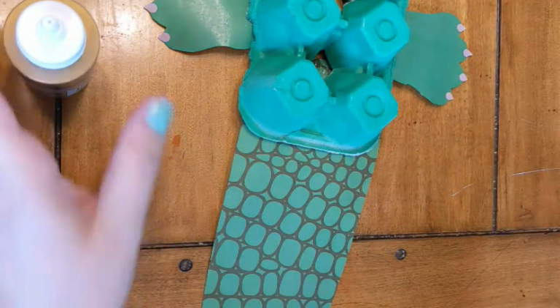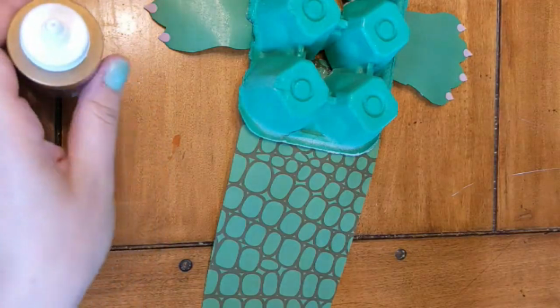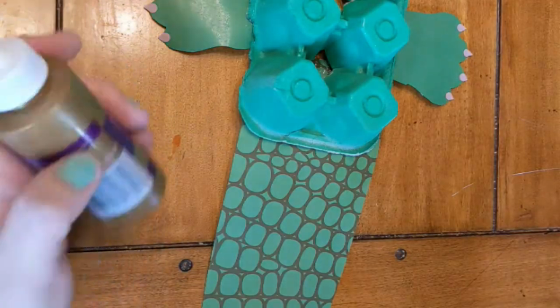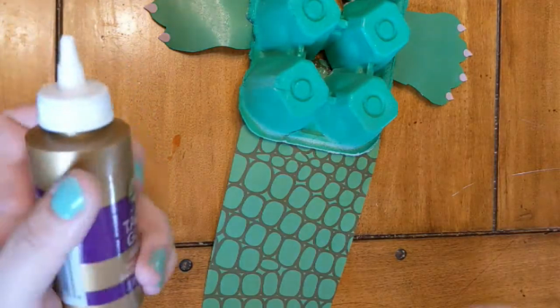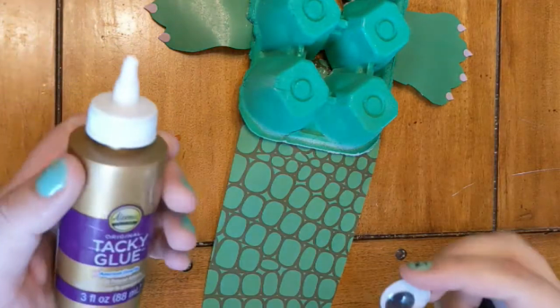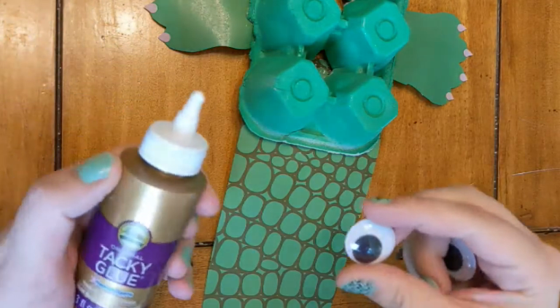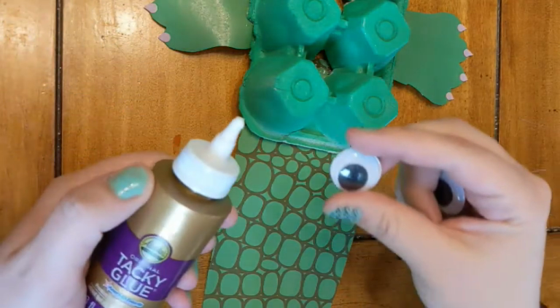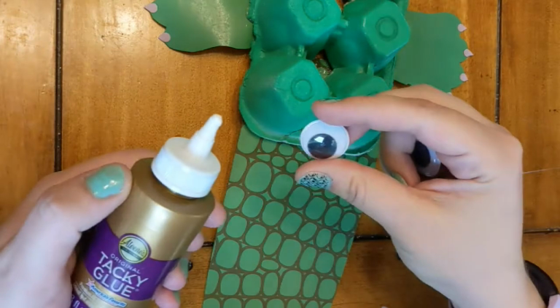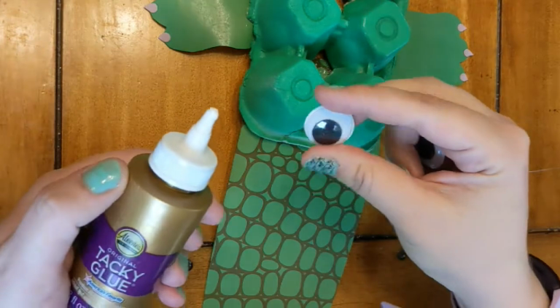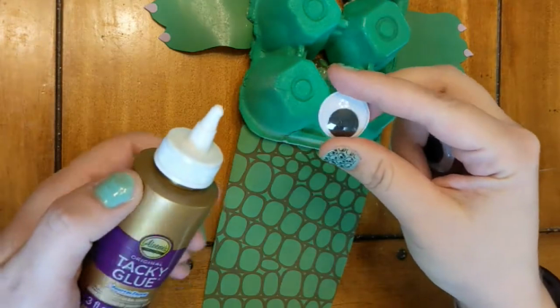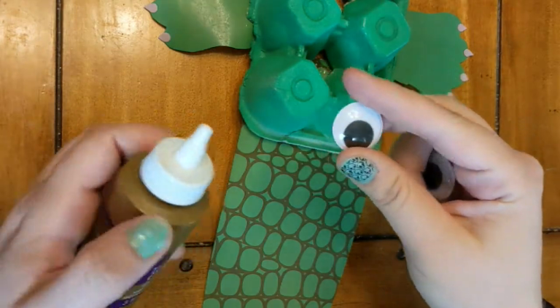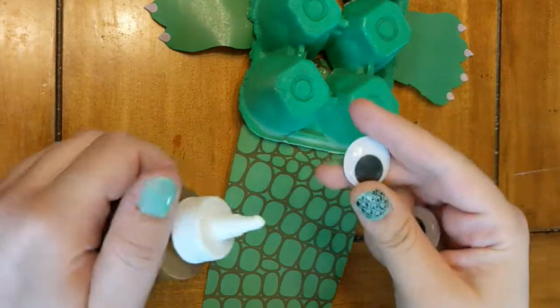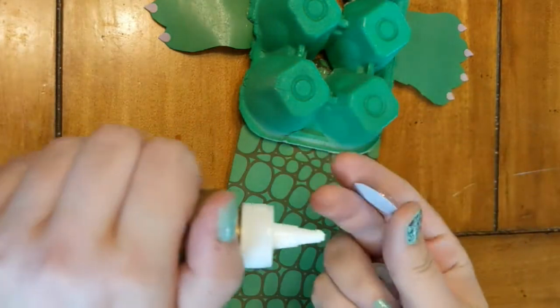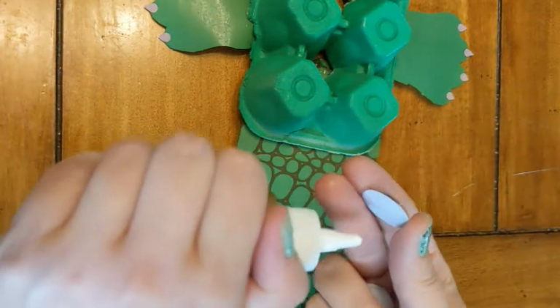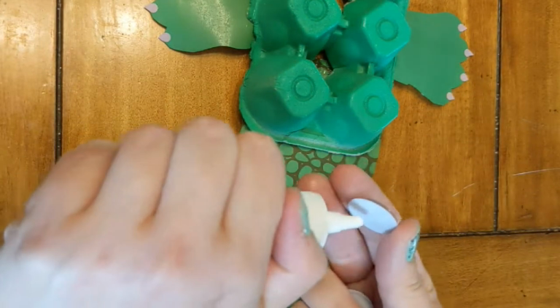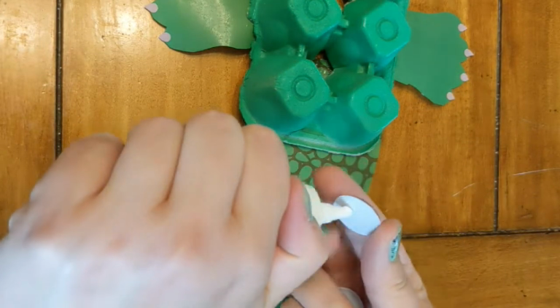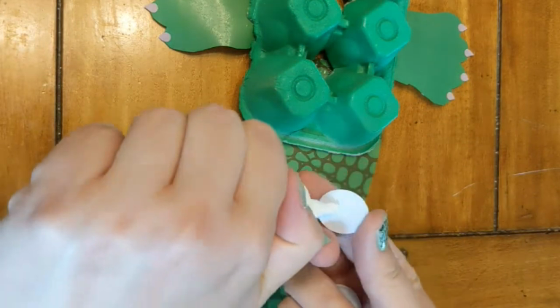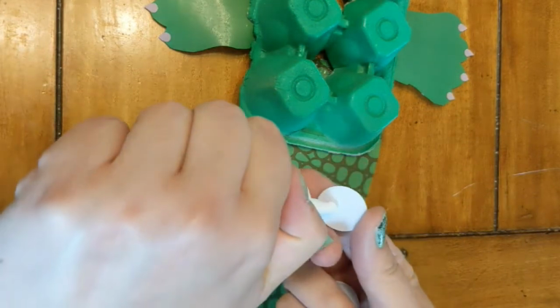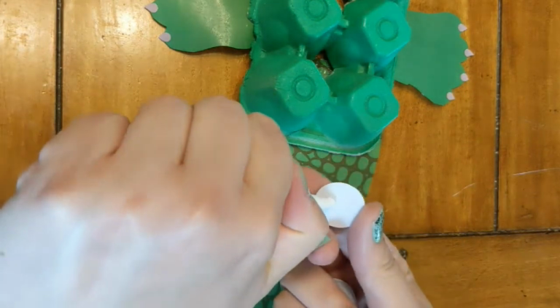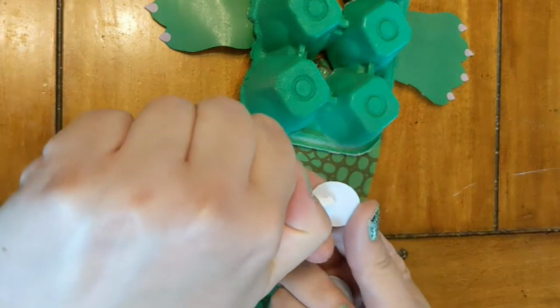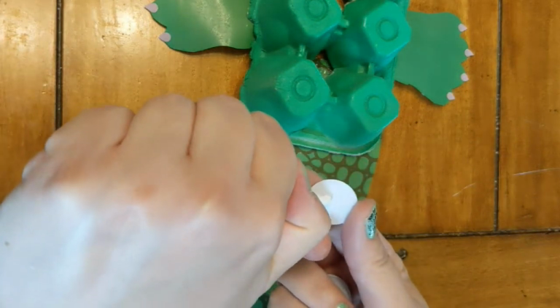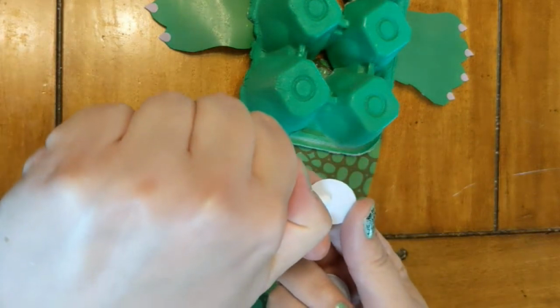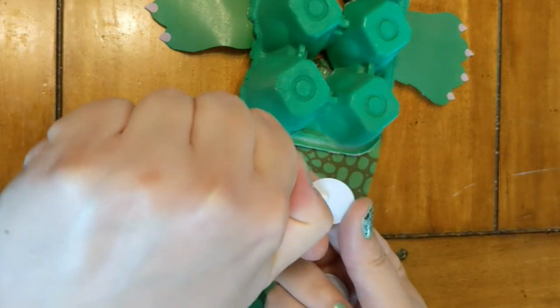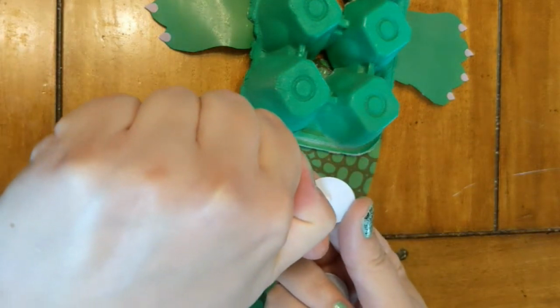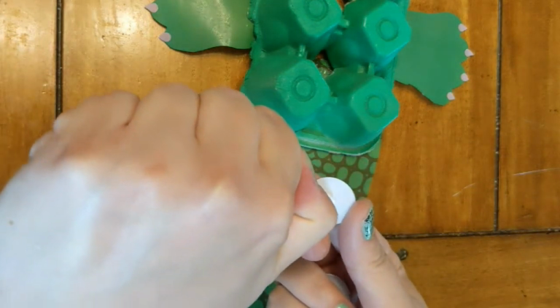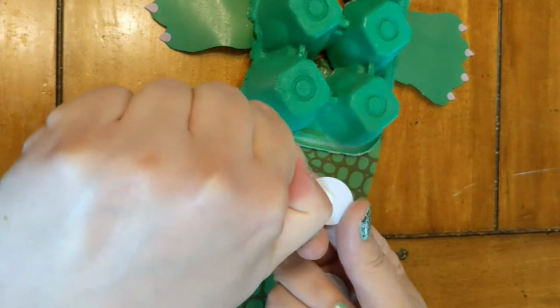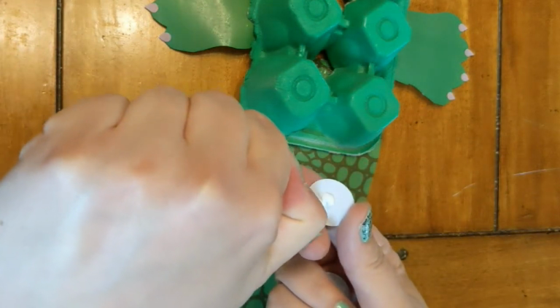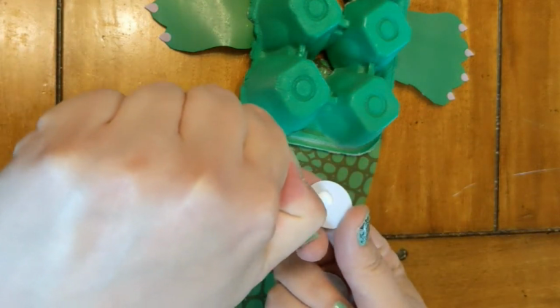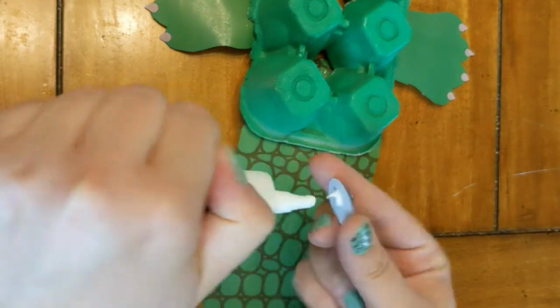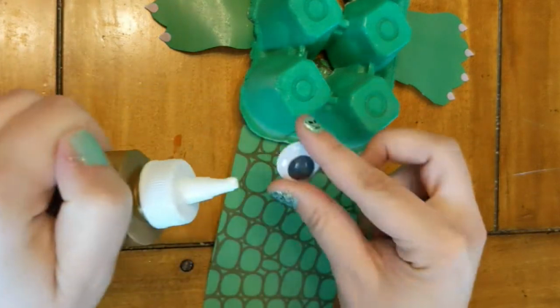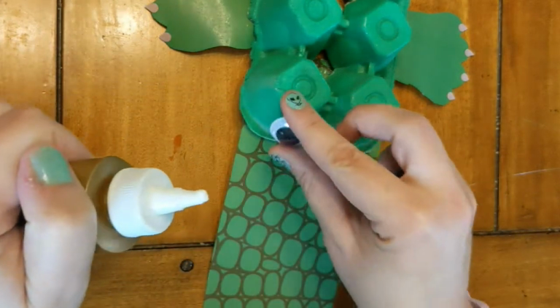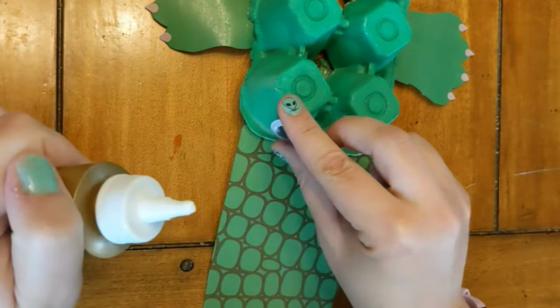Glue your googly eyes onto the bumpy part of your egg carton.